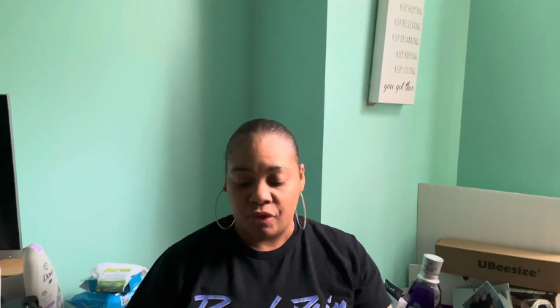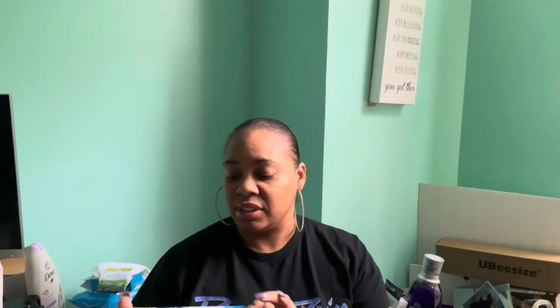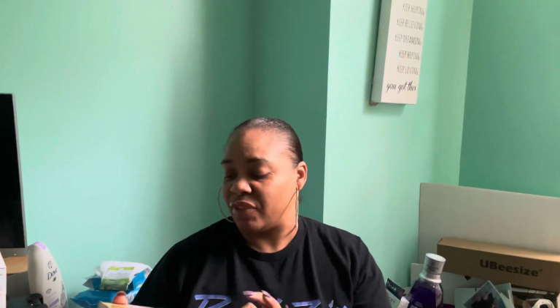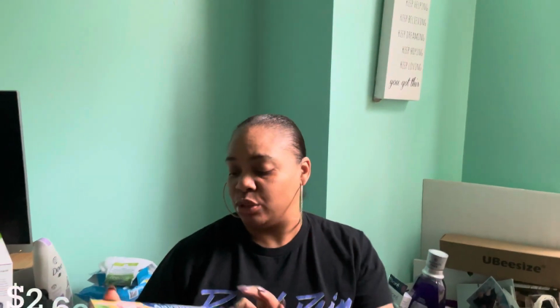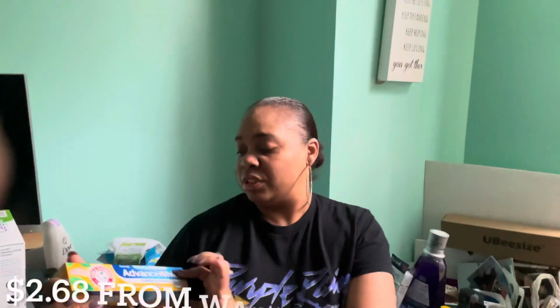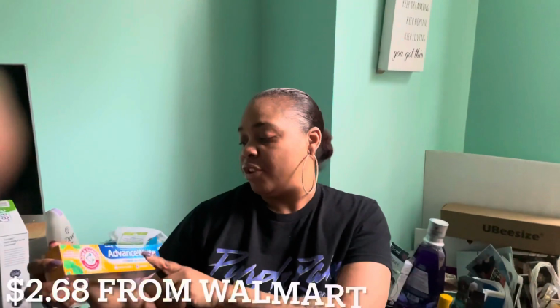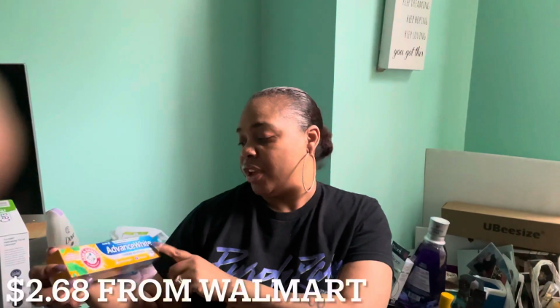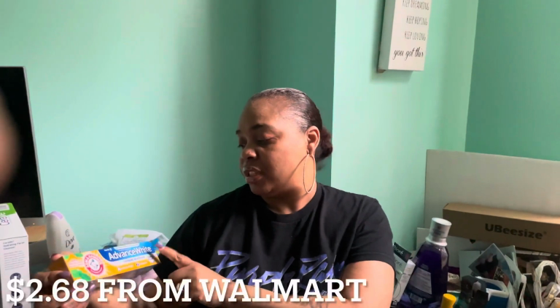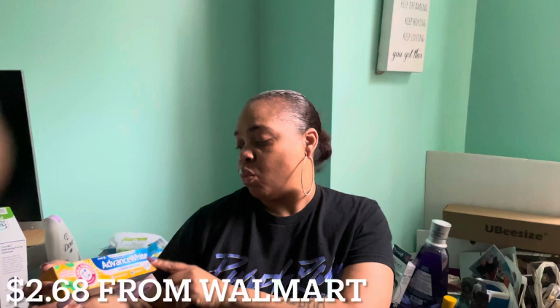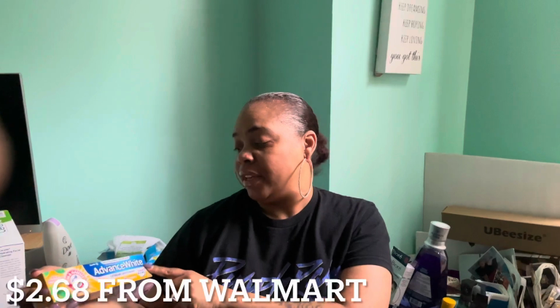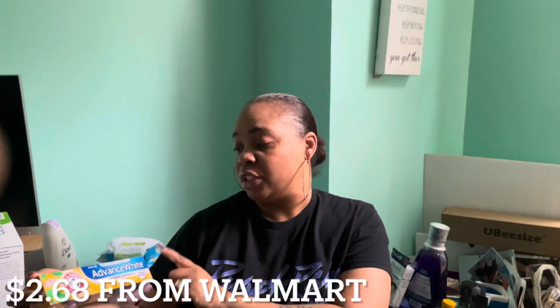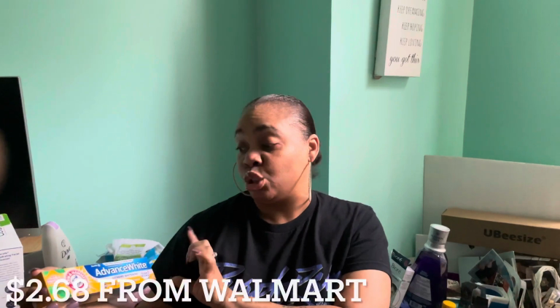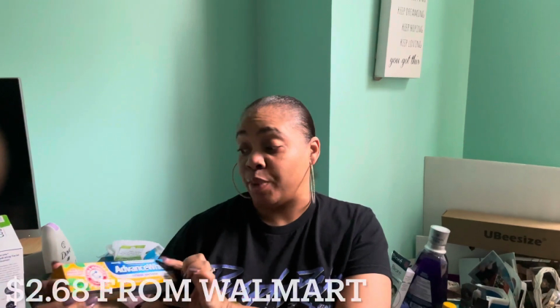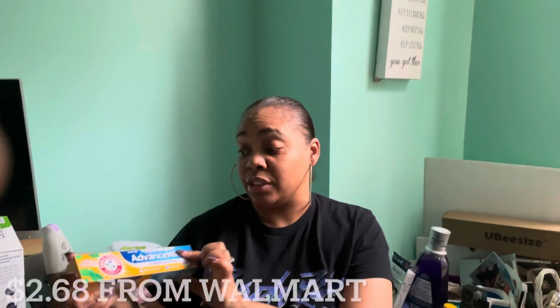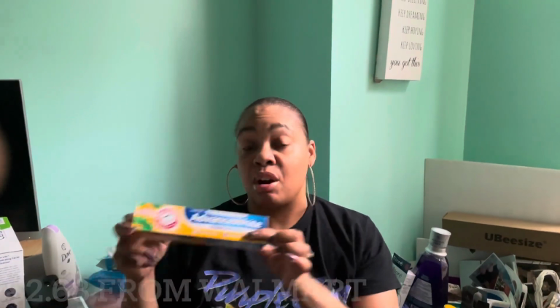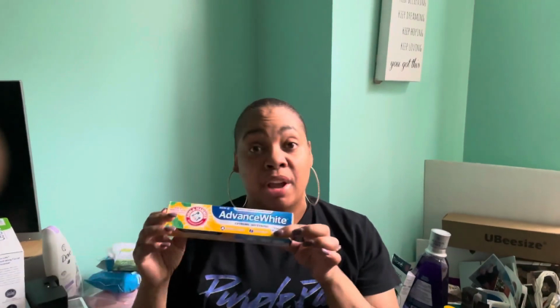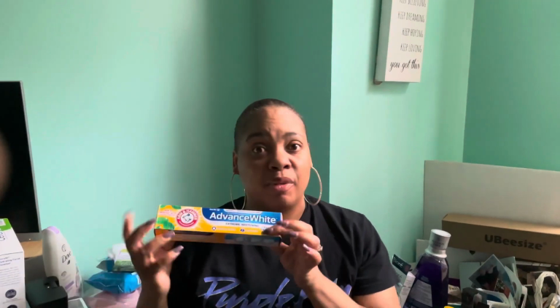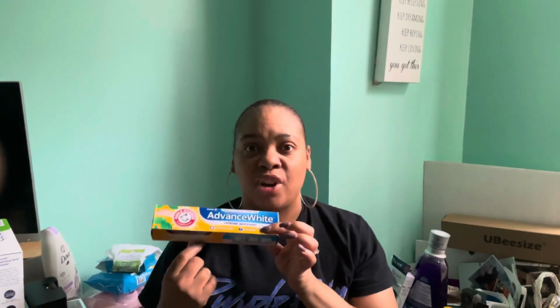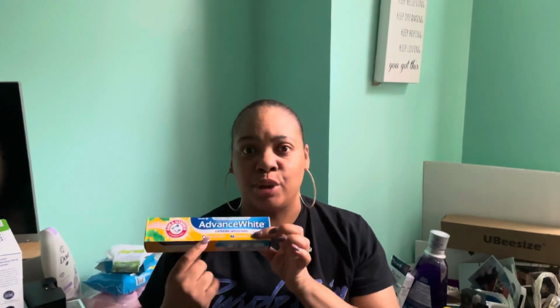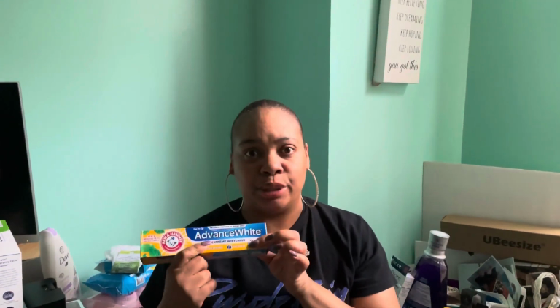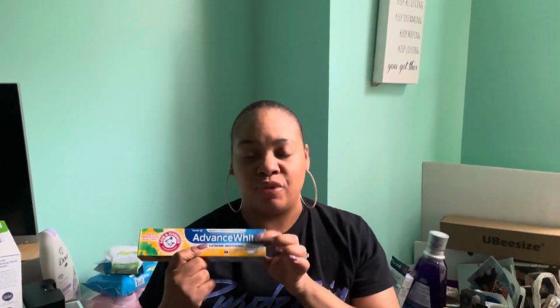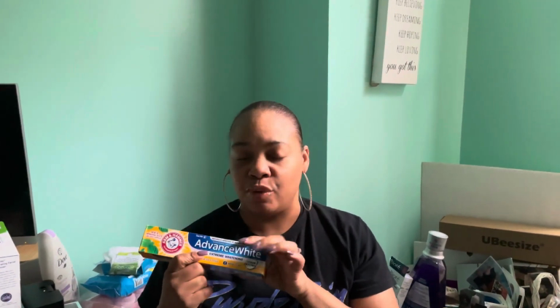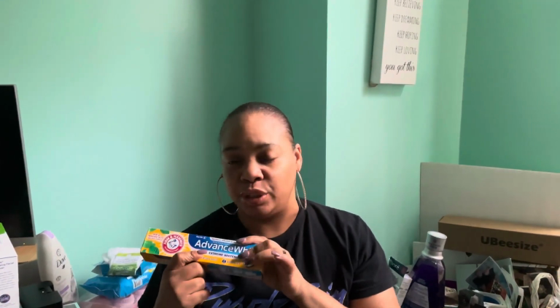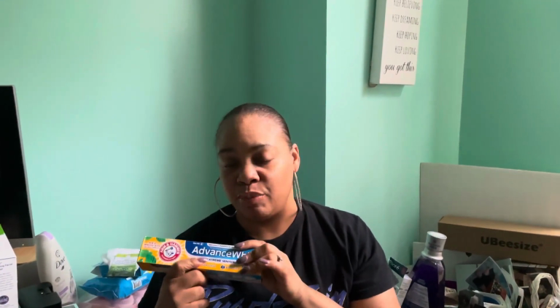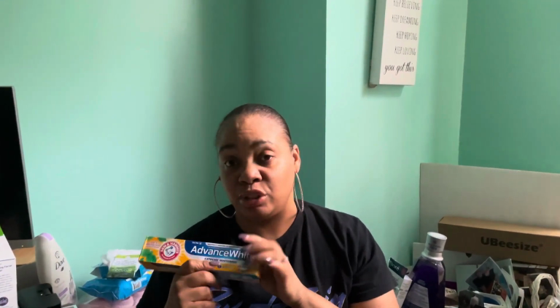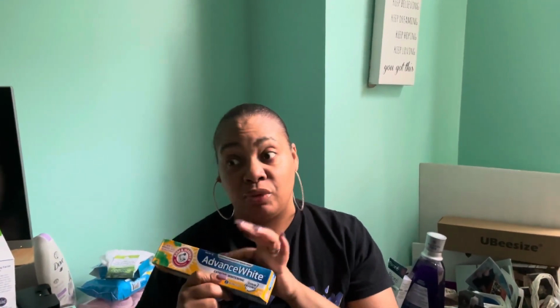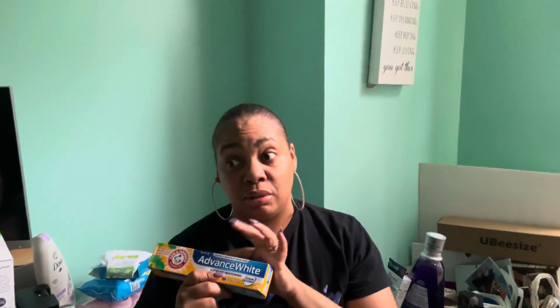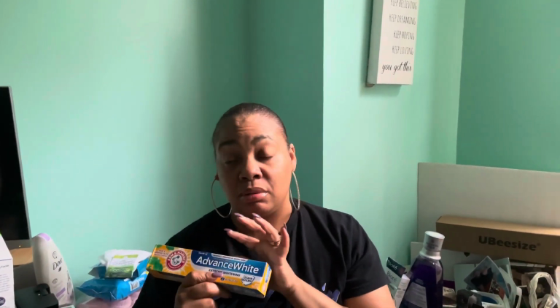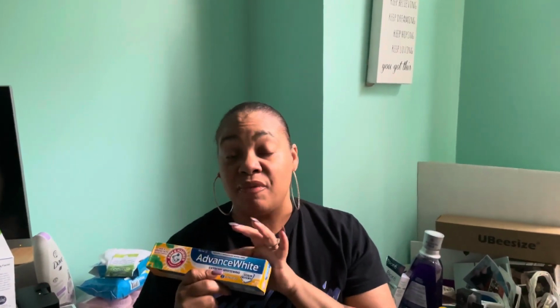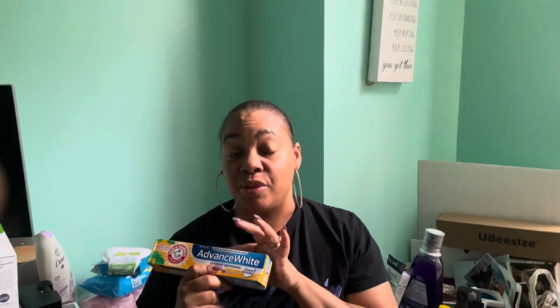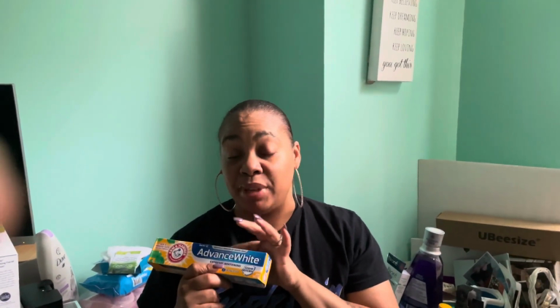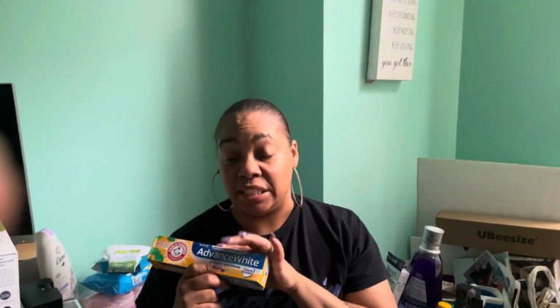First off, I use the Advanced Whitening Toothpaste from Arm & Hammer — very good, very good. Makes you feel very new.